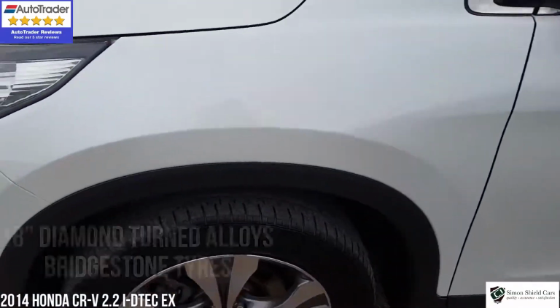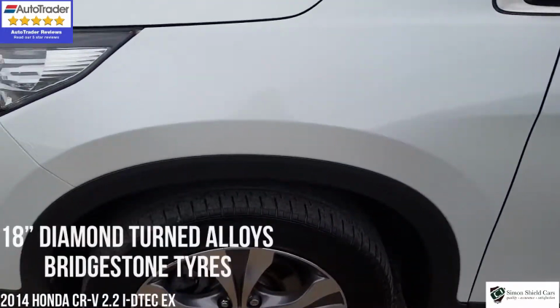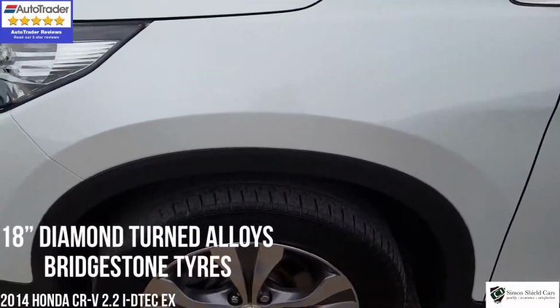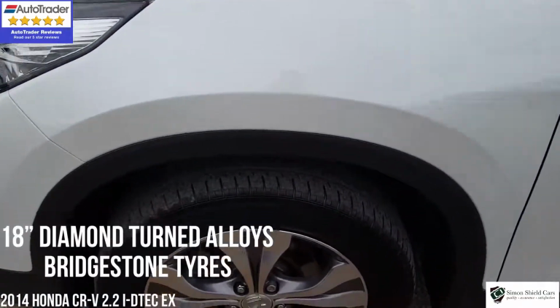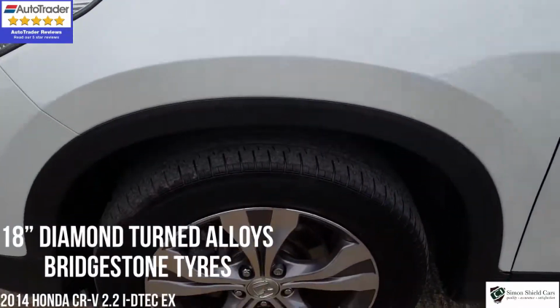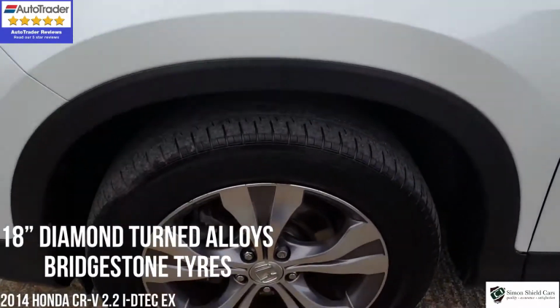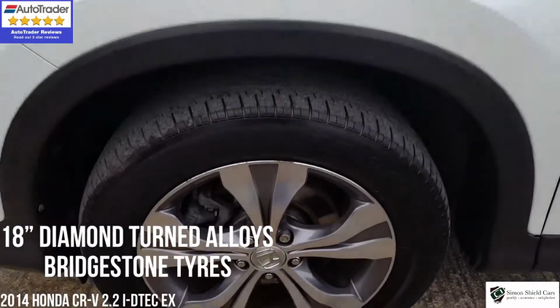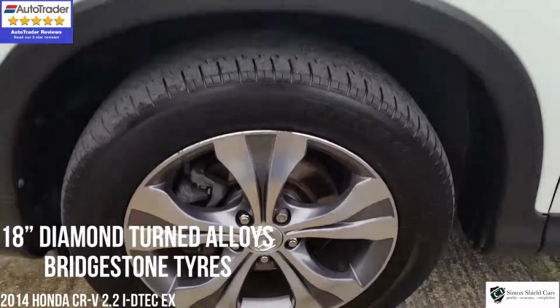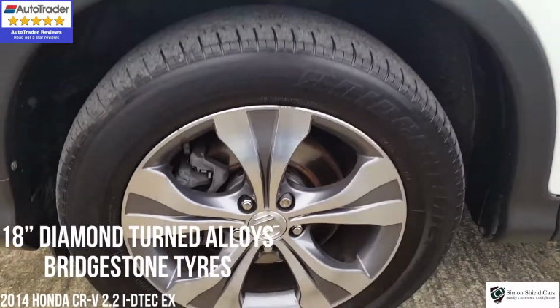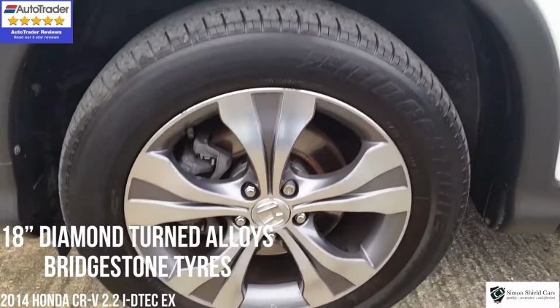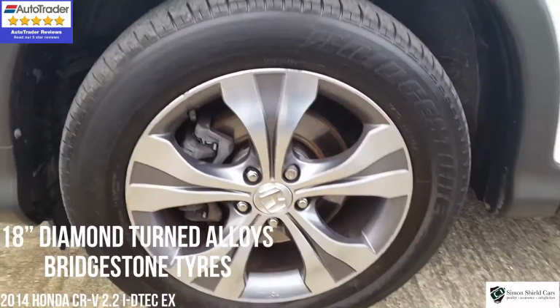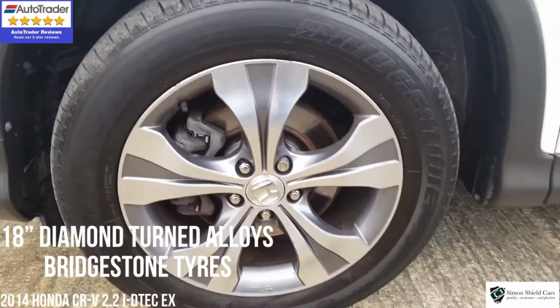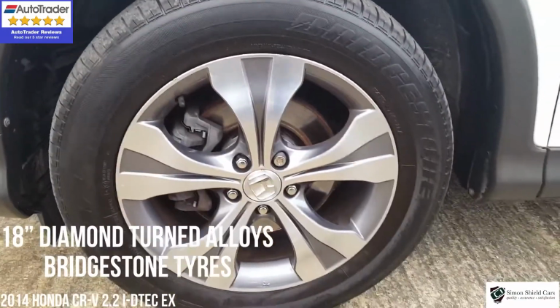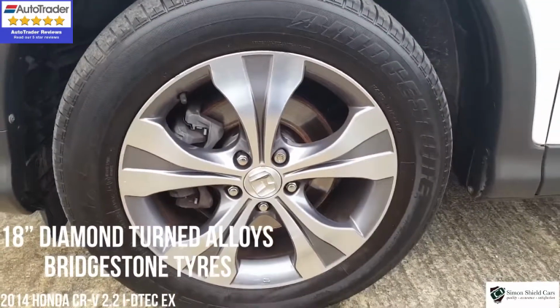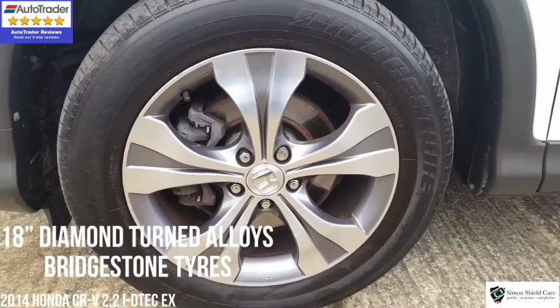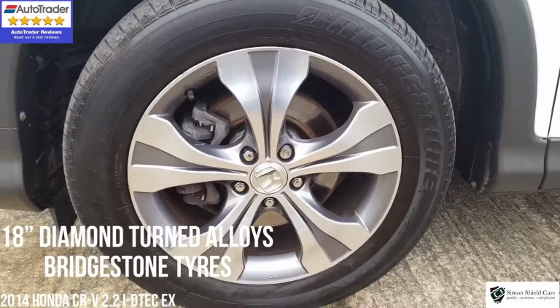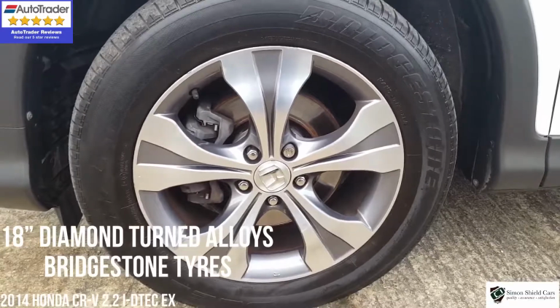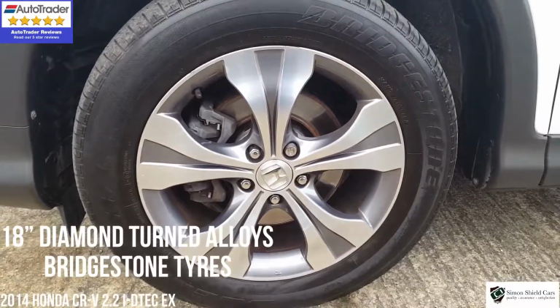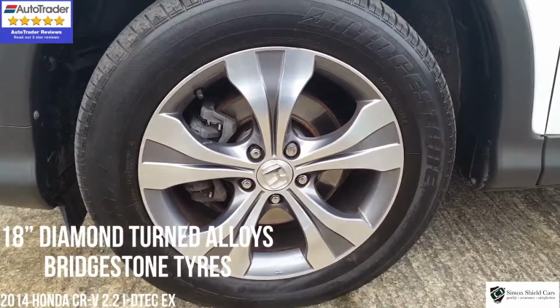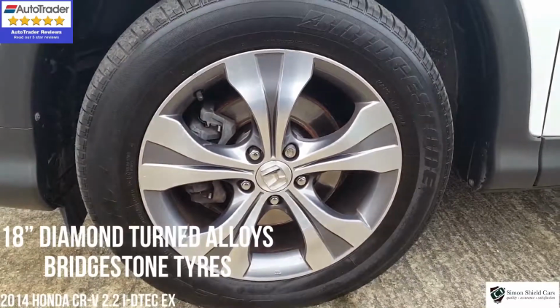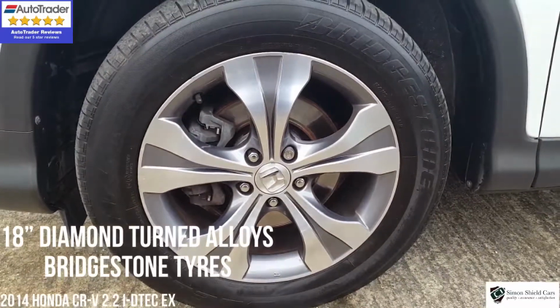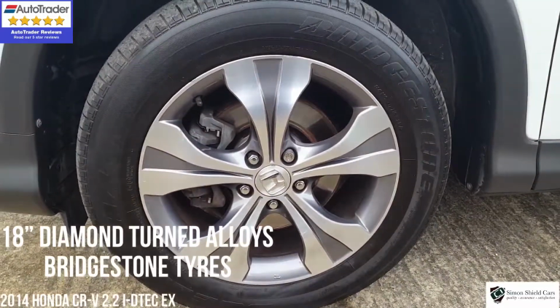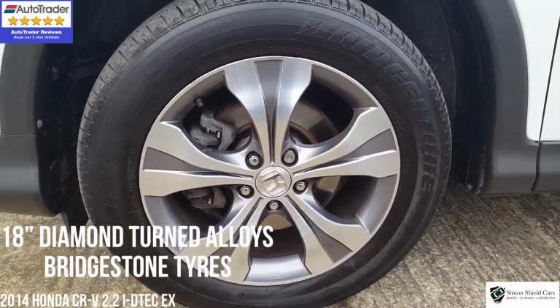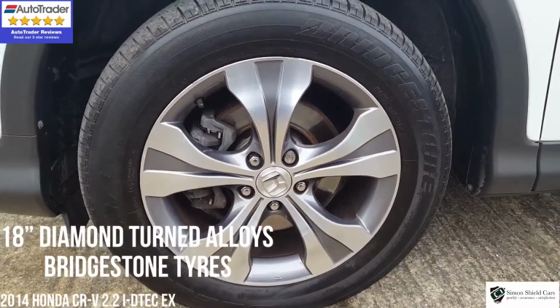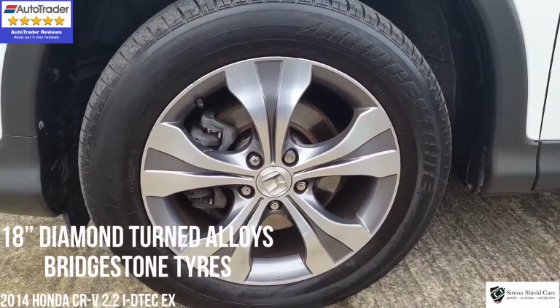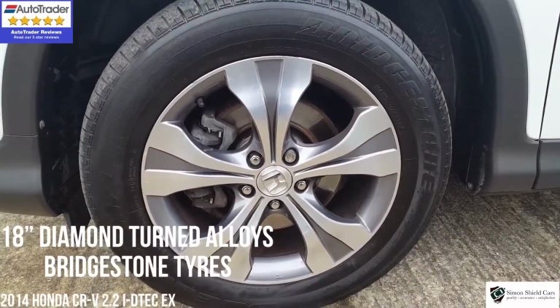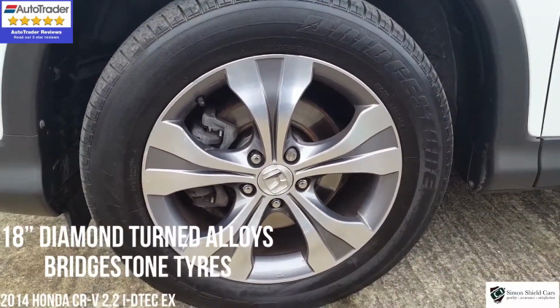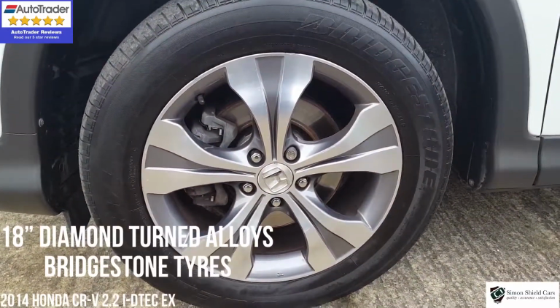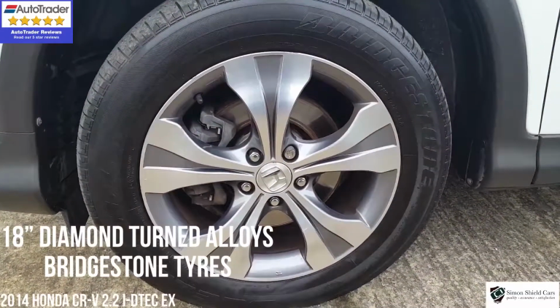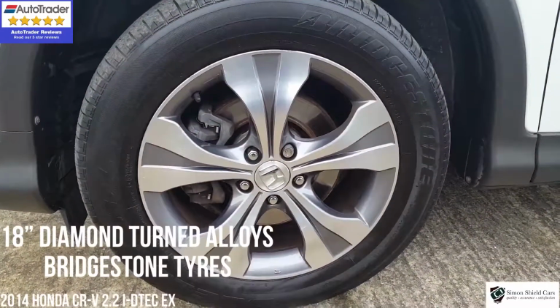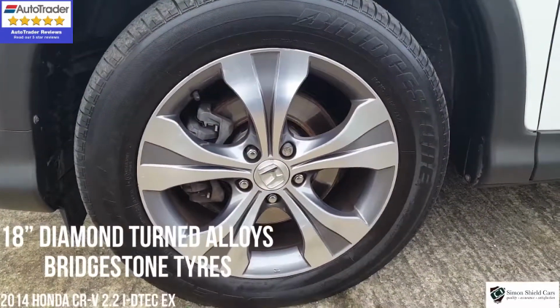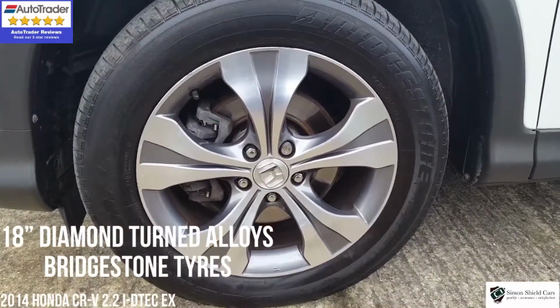Looking down the side of the car, all in good order. Lovely diamond-turned alloy wheels on here as well.